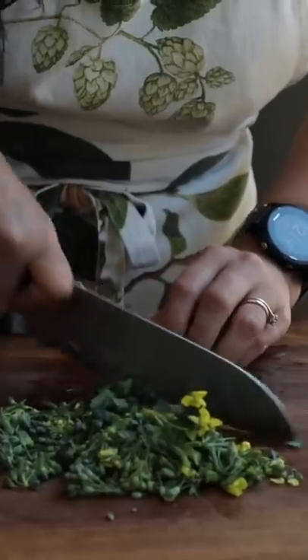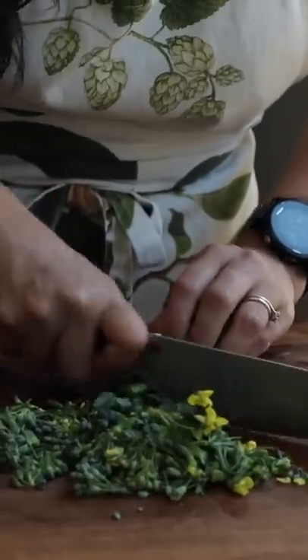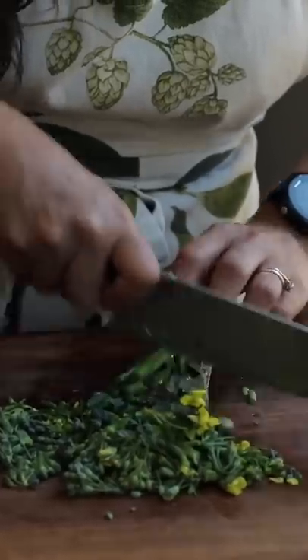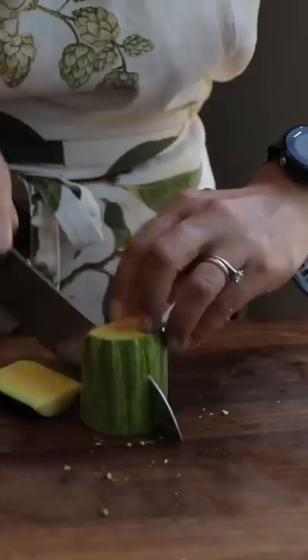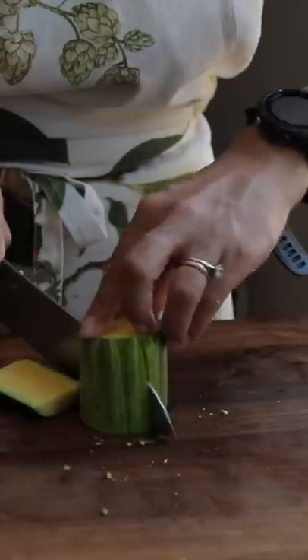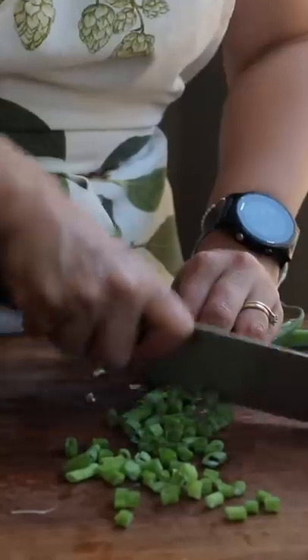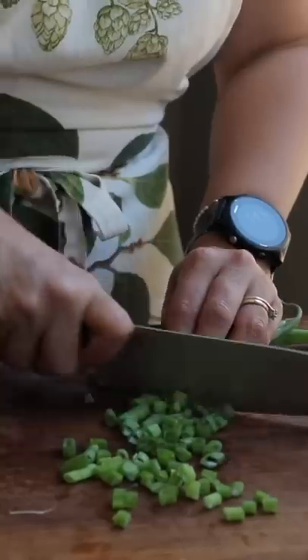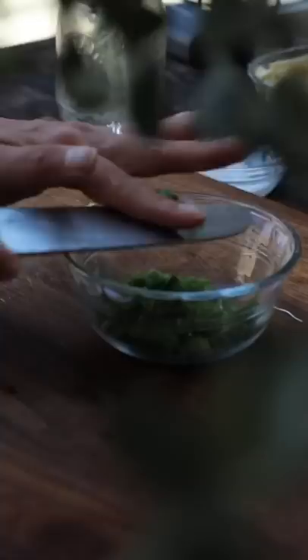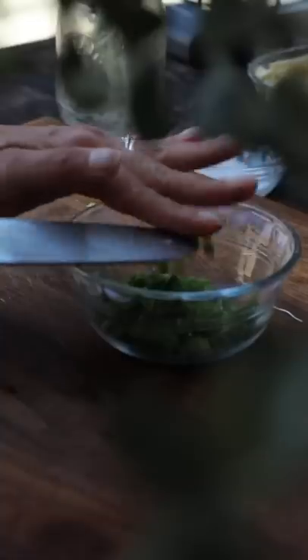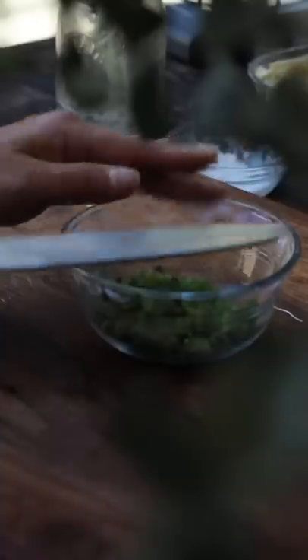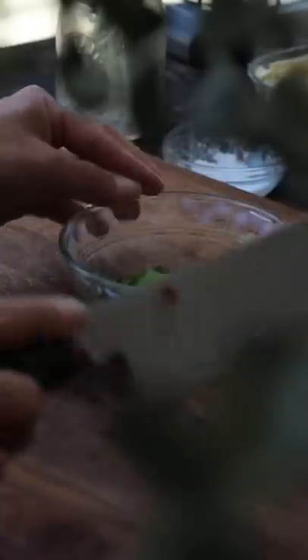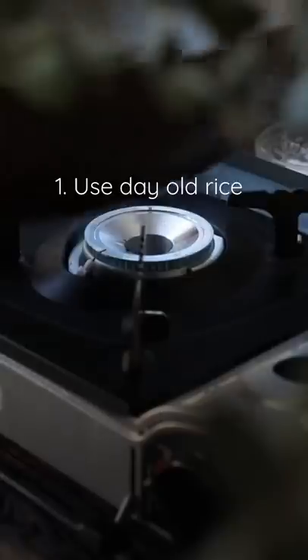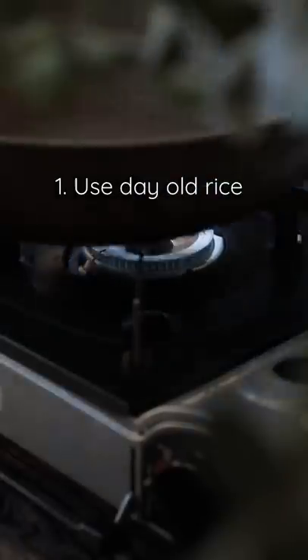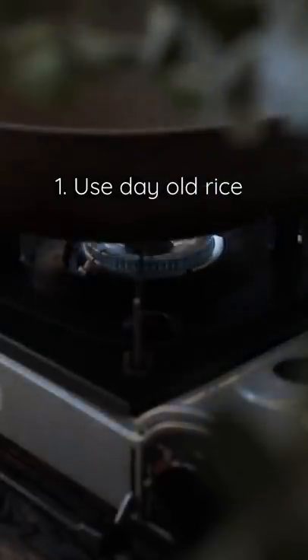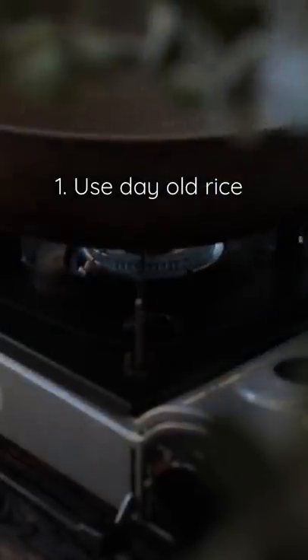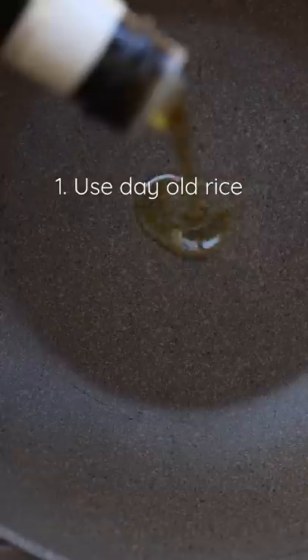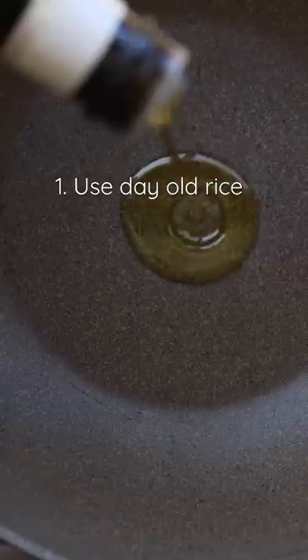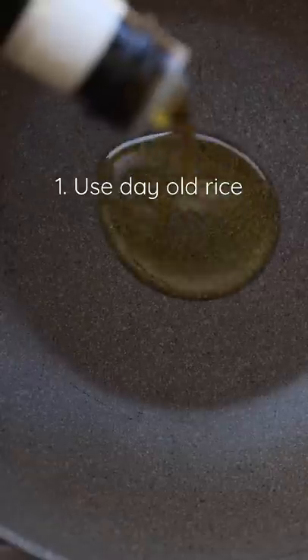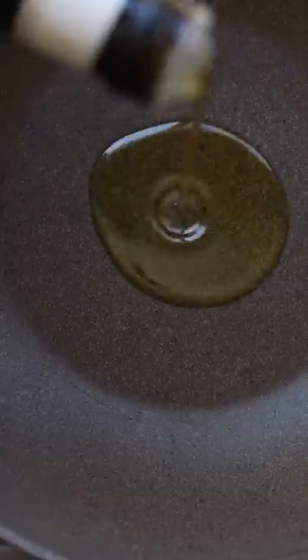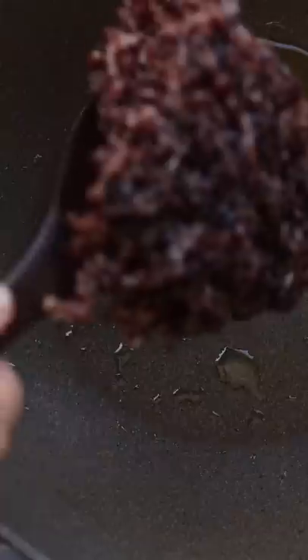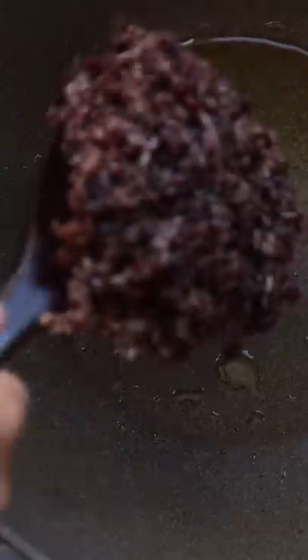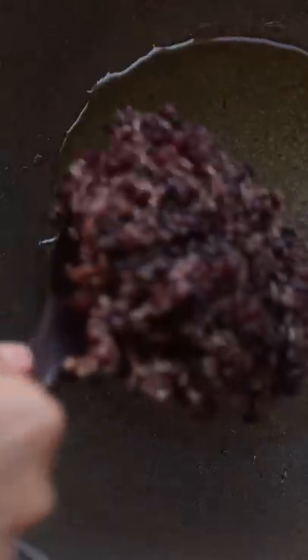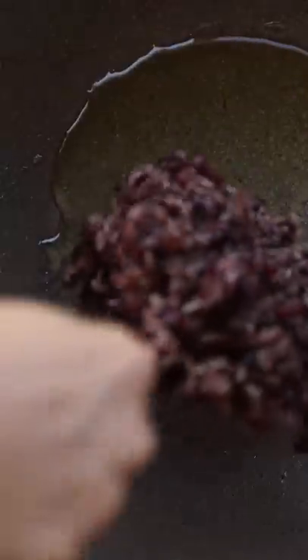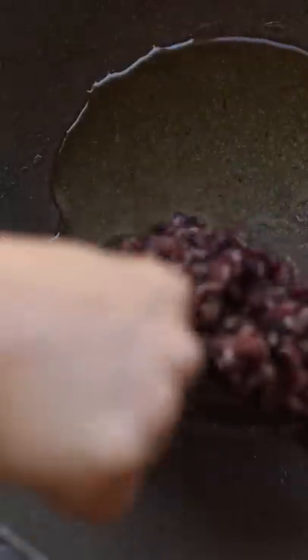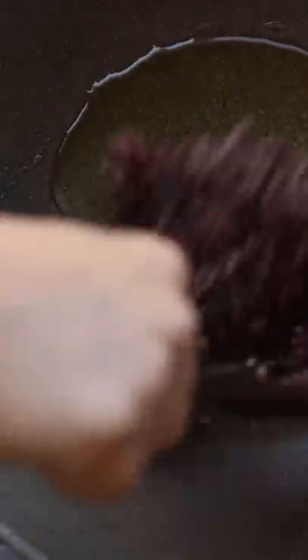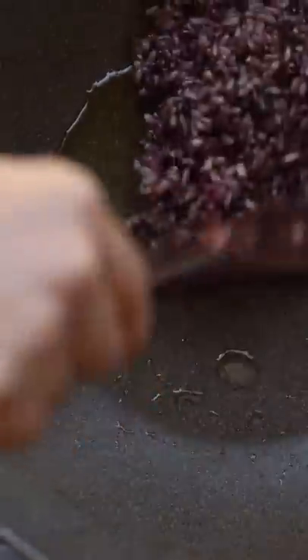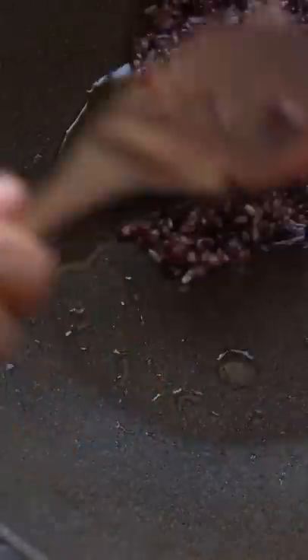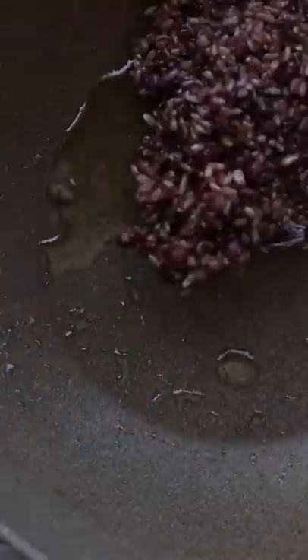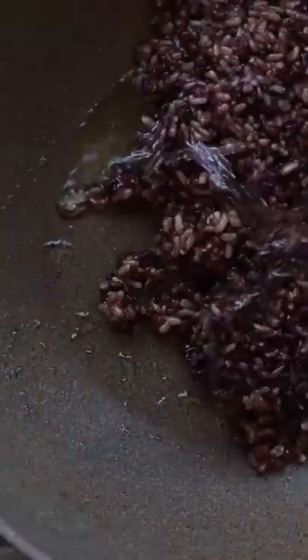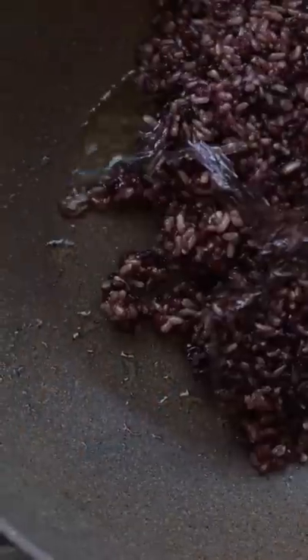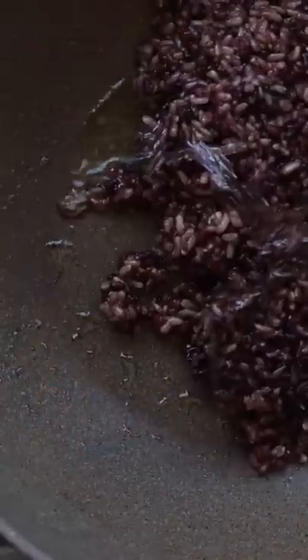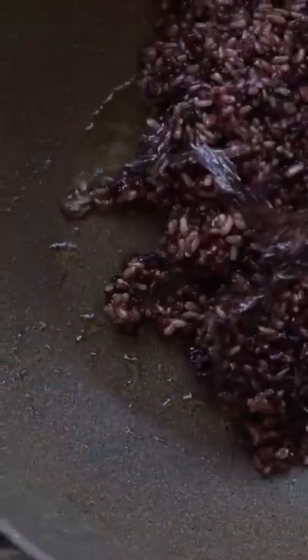Here are a couple of tricks to make great fried rice. First, use dried-out rice, preferably a day old. Why? Because dry rice will crisp up easier than fresh rice.